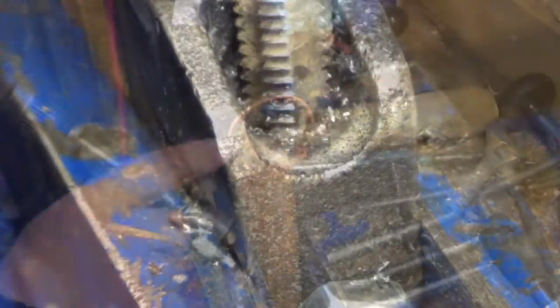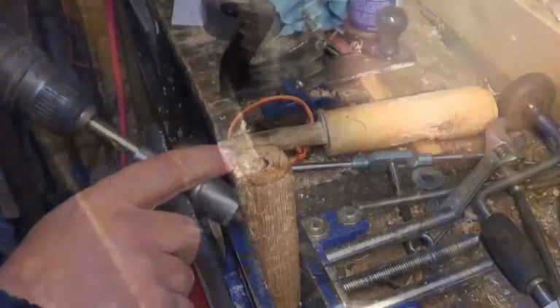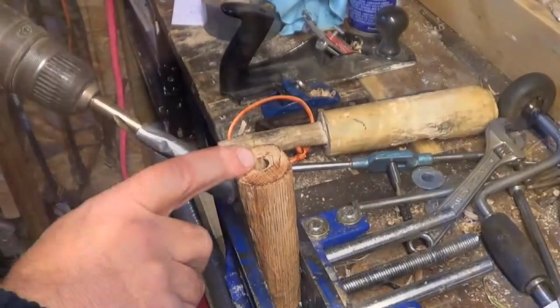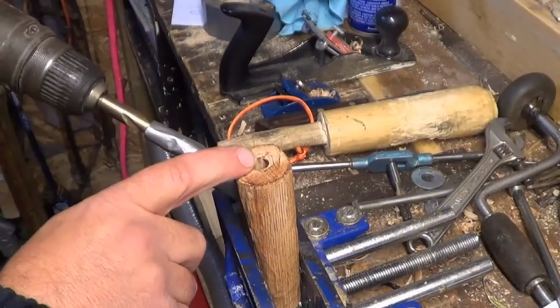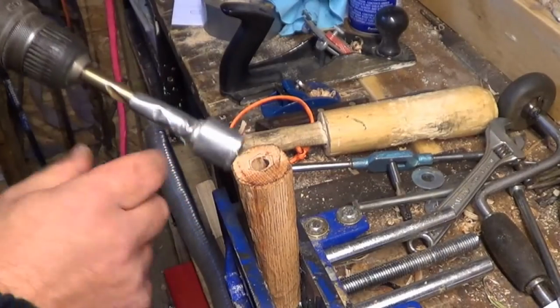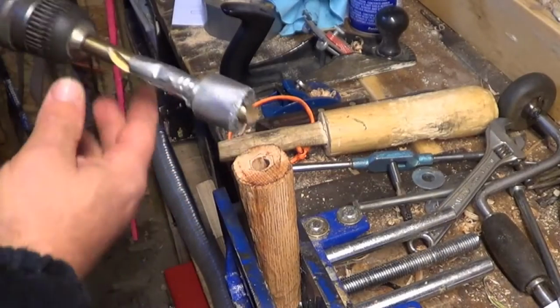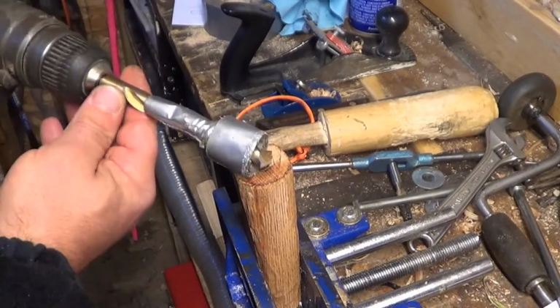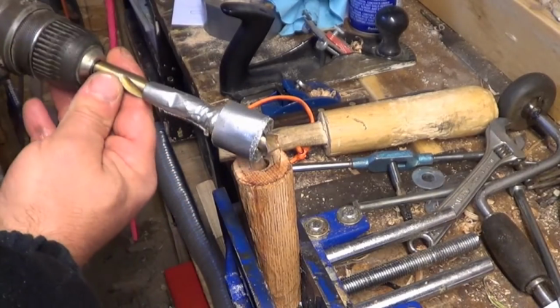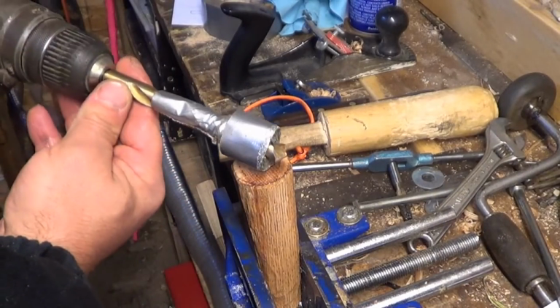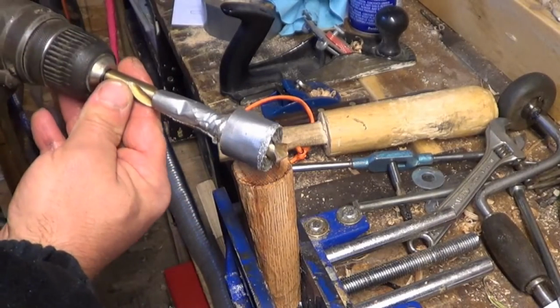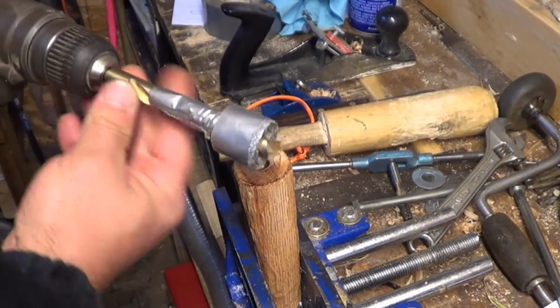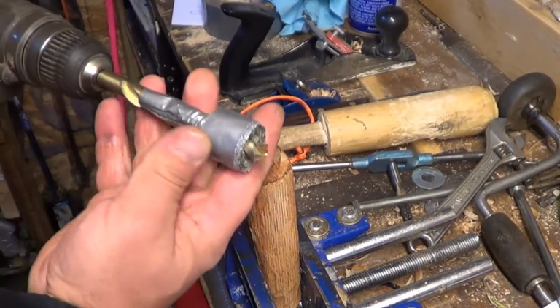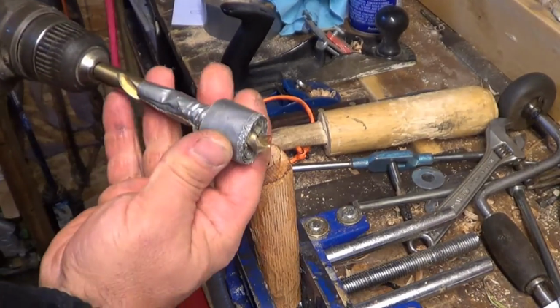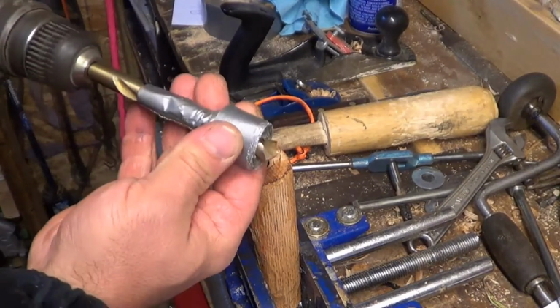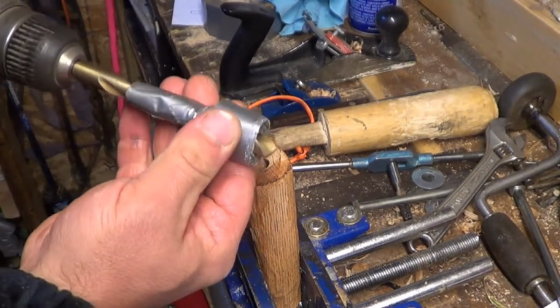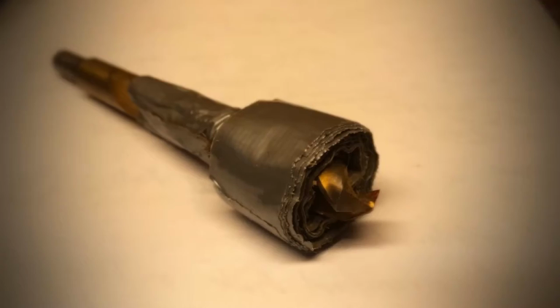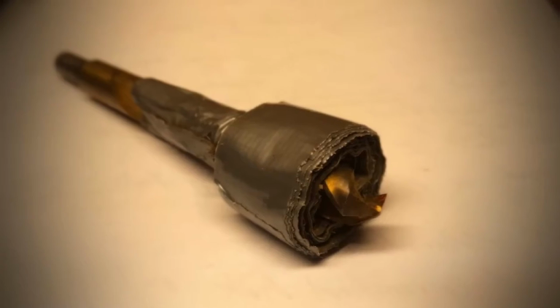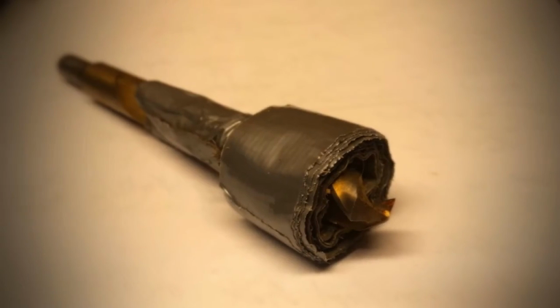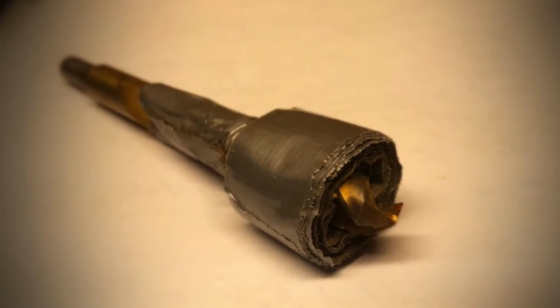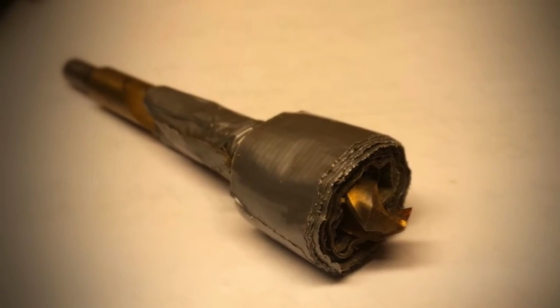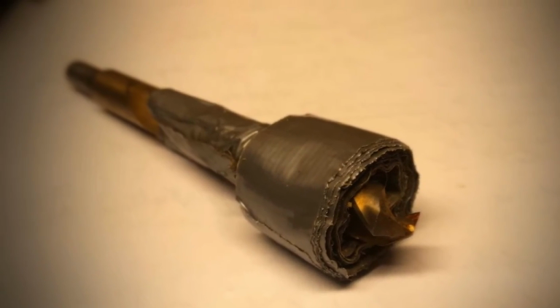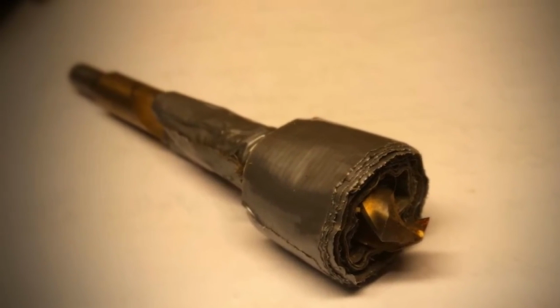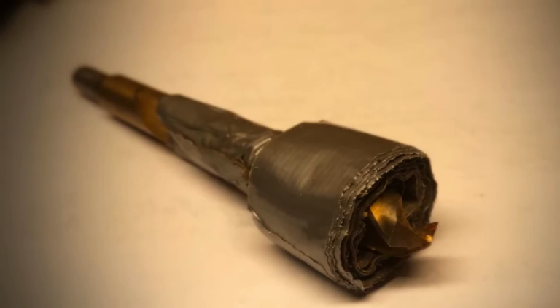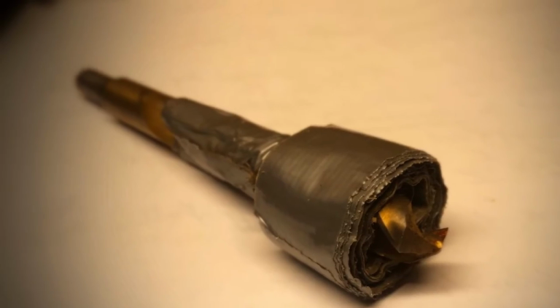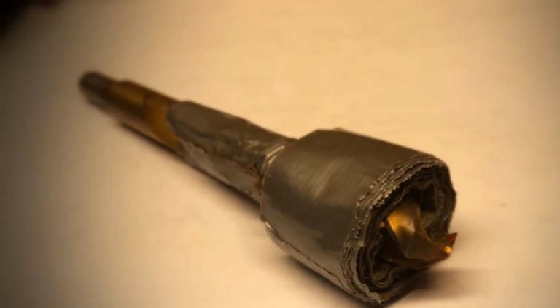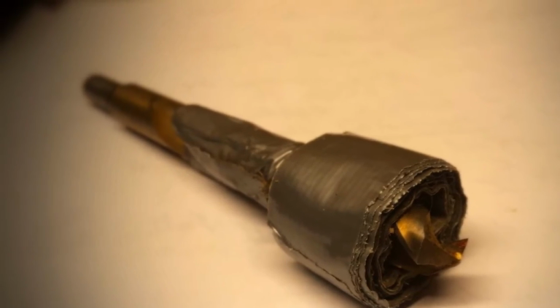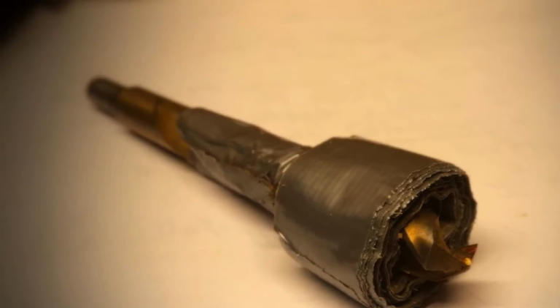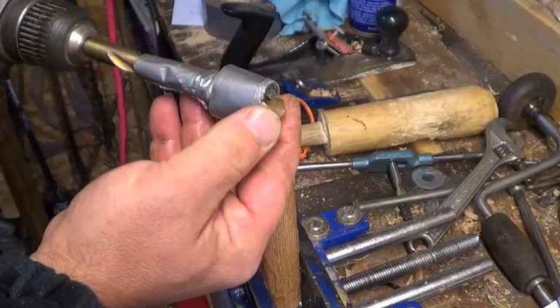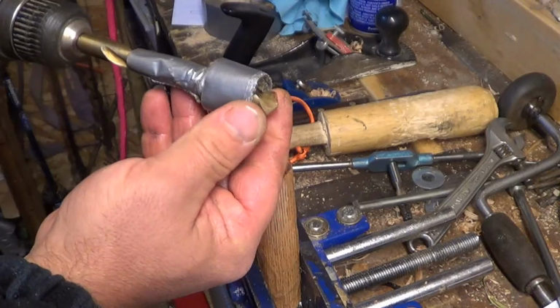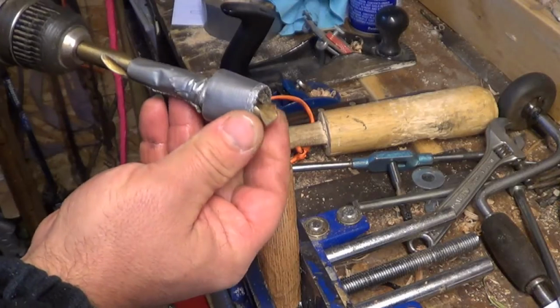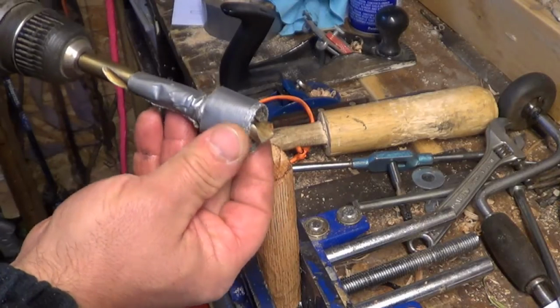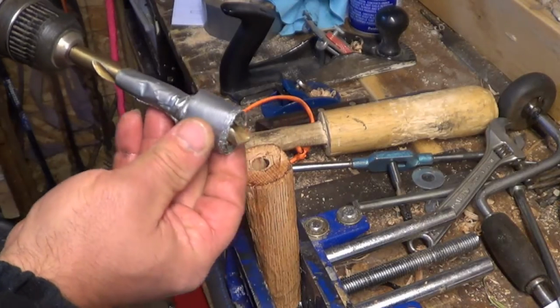So I'm ready to recess this hole. You can see my fancy drill bit made from duct tape — this will hopefully keep me from going too deep.